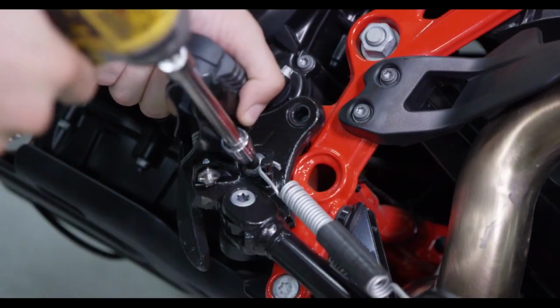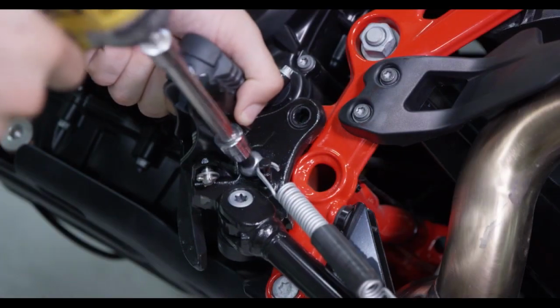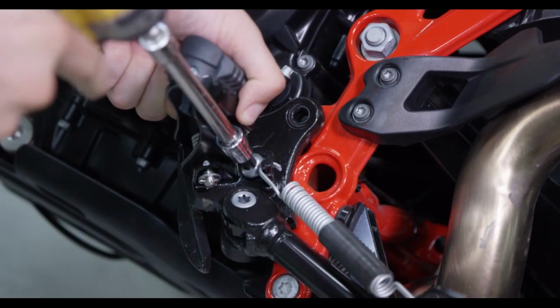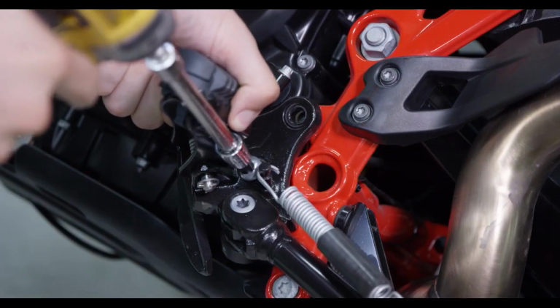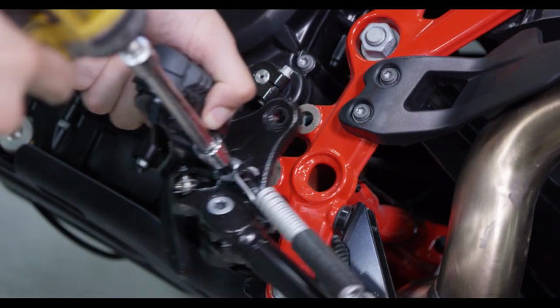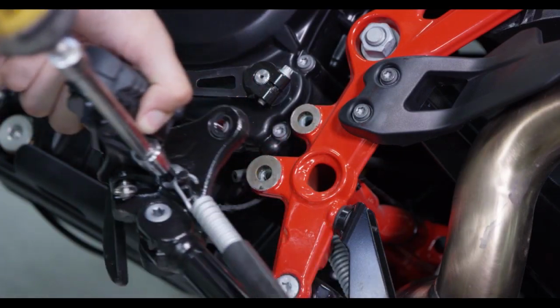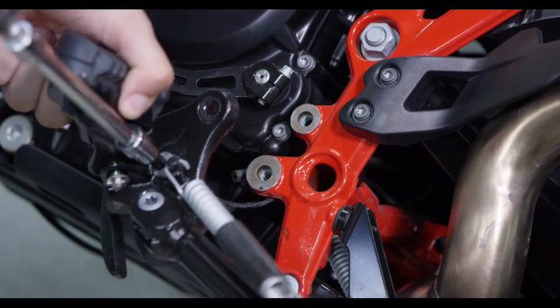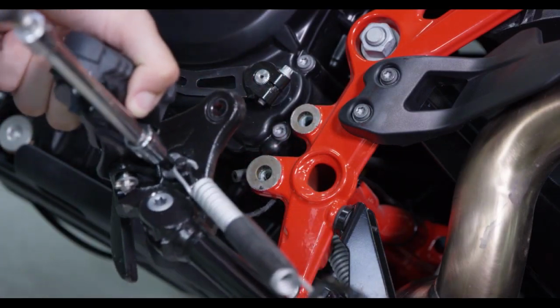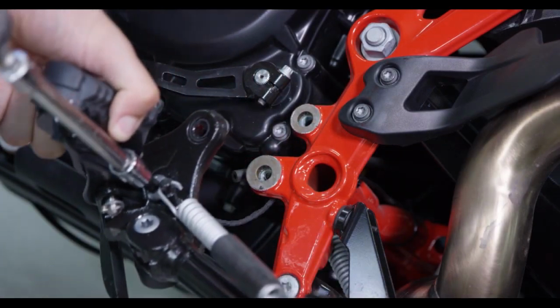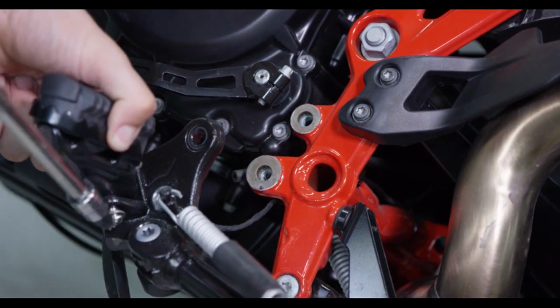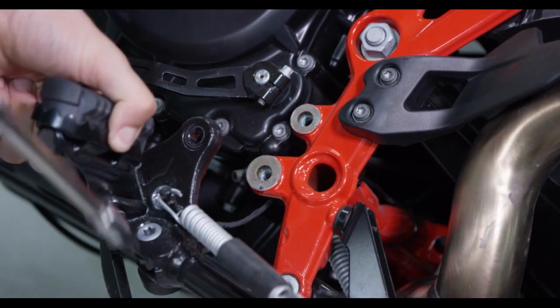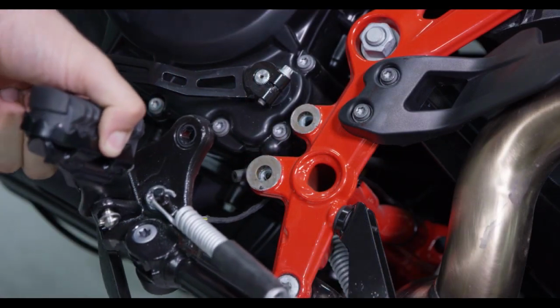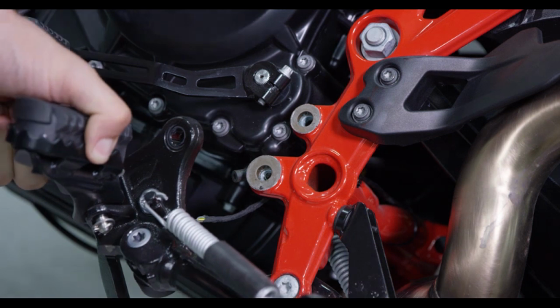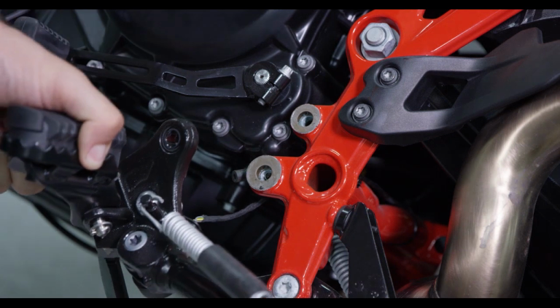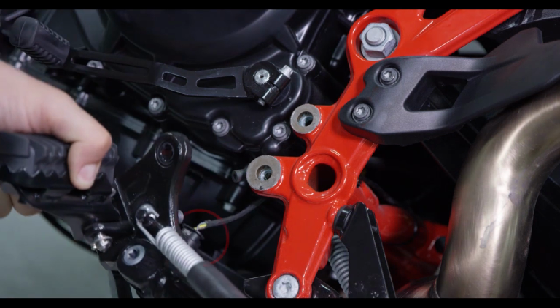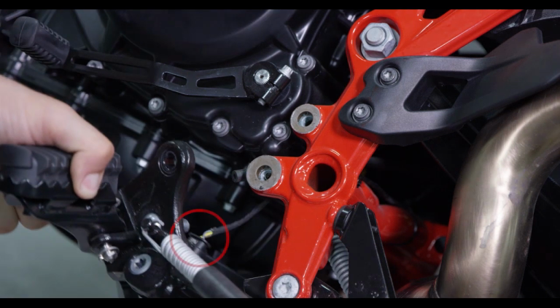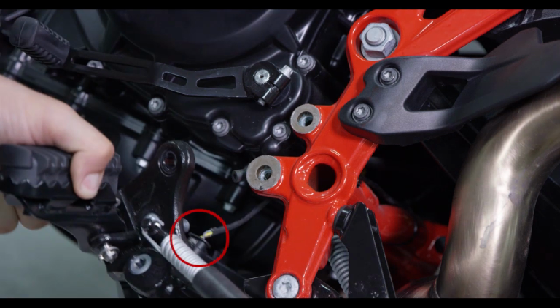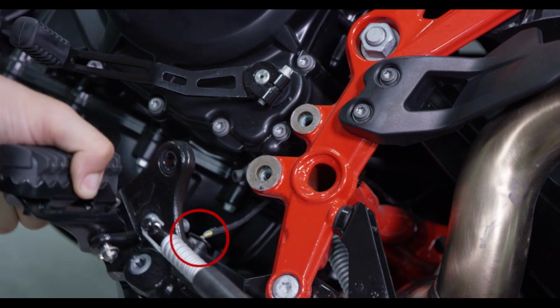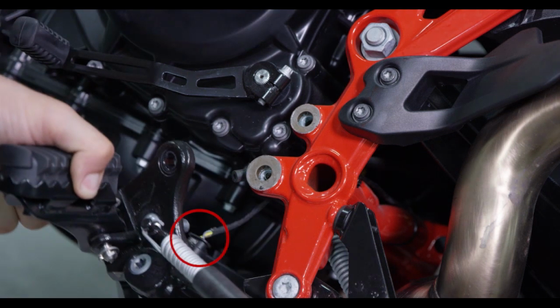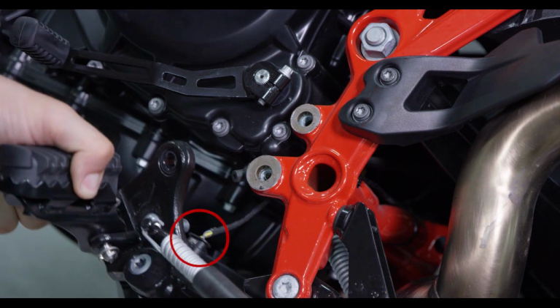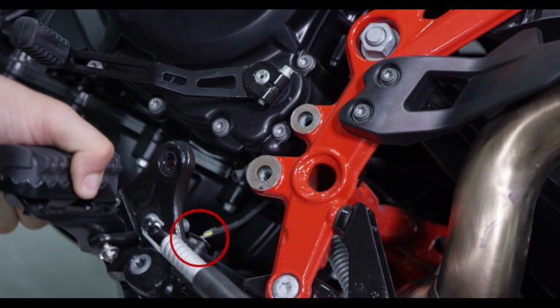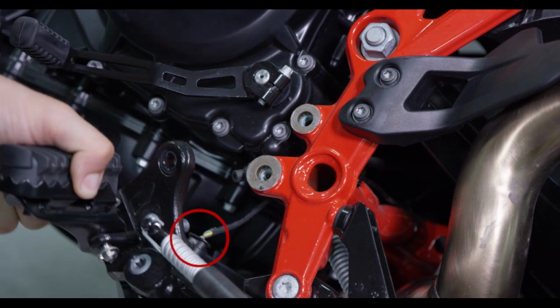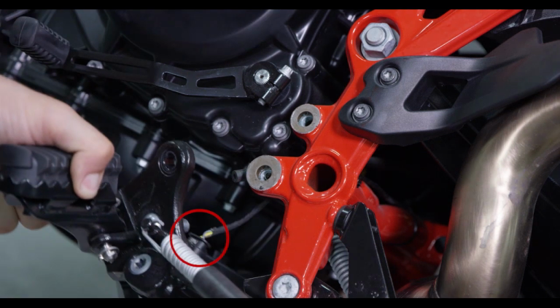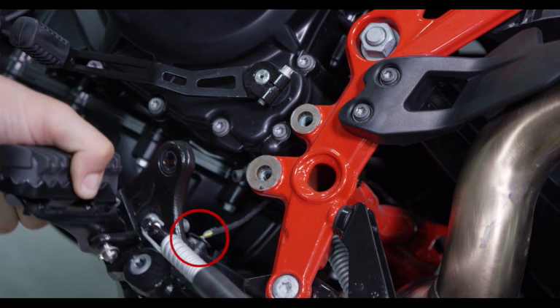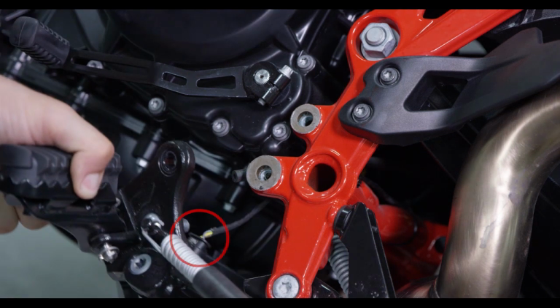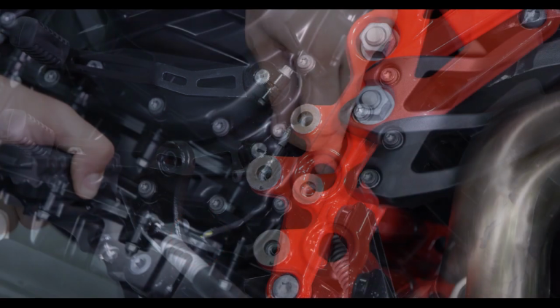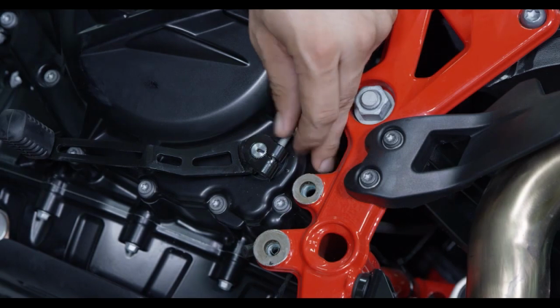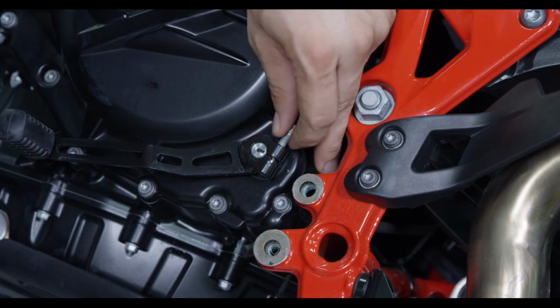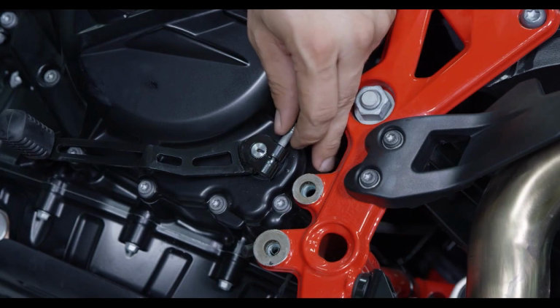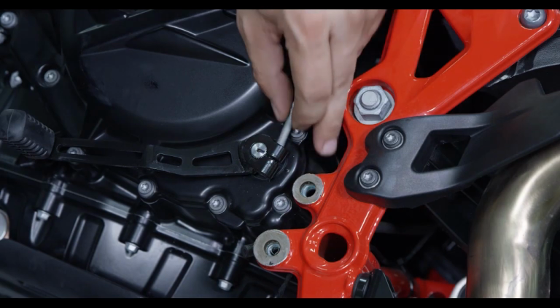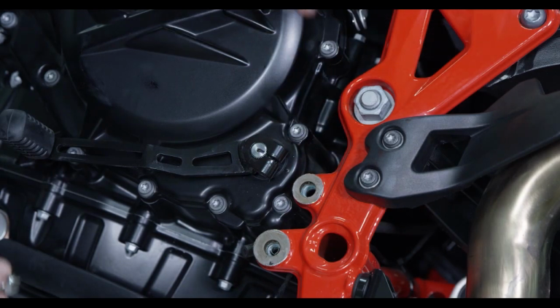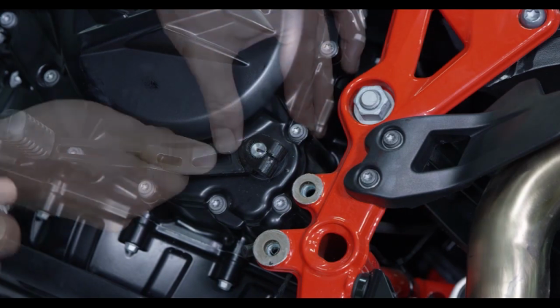Remove the kickstand bracket and disconnect the kickstand safety switch. Then remove the shift lever.